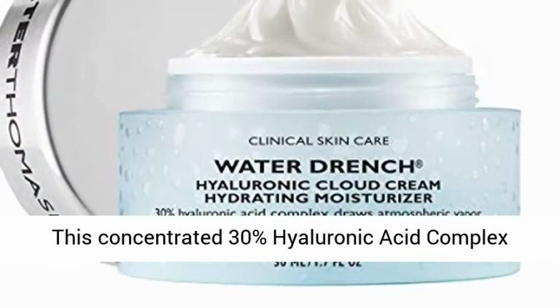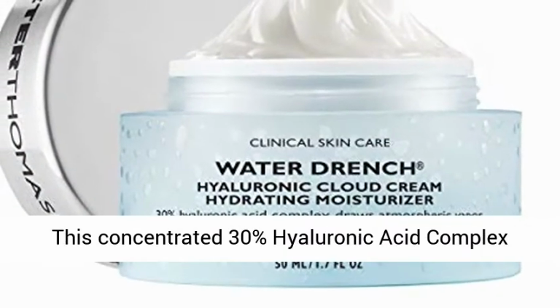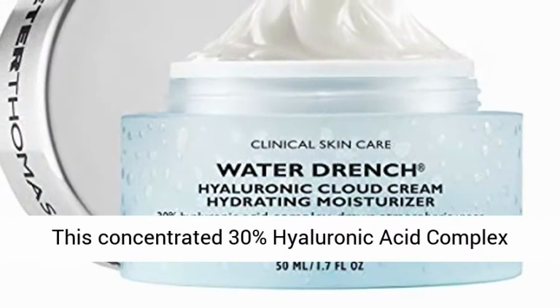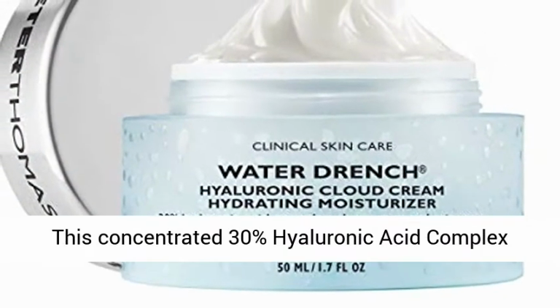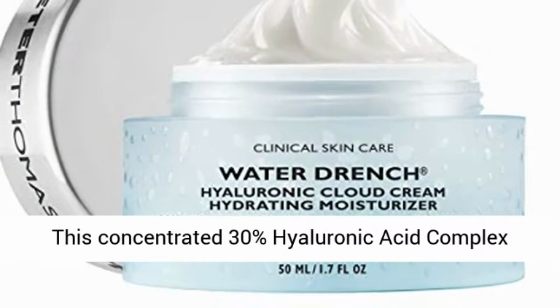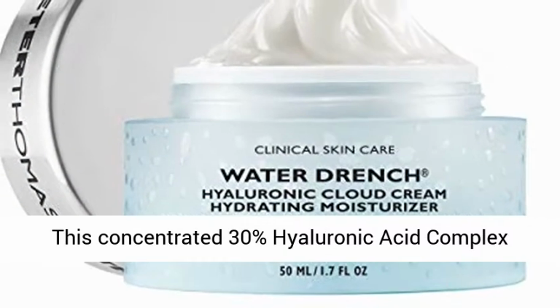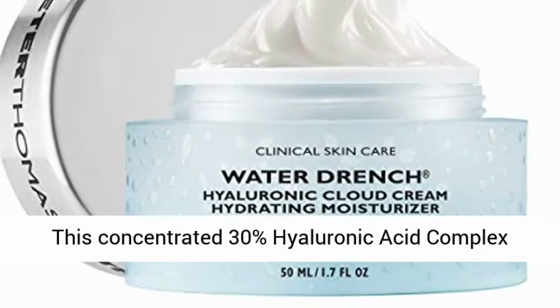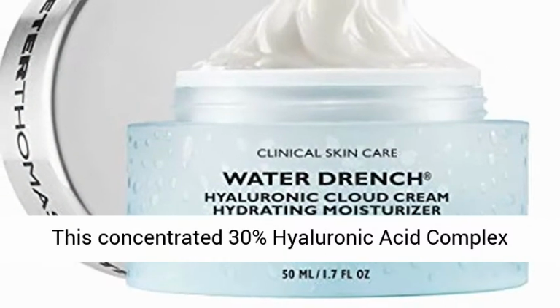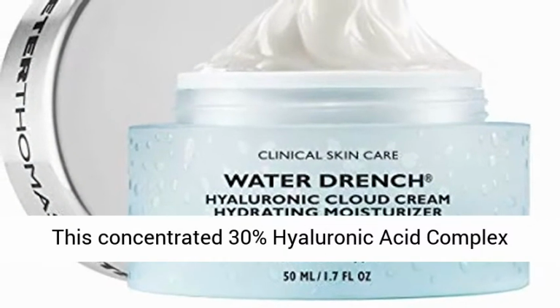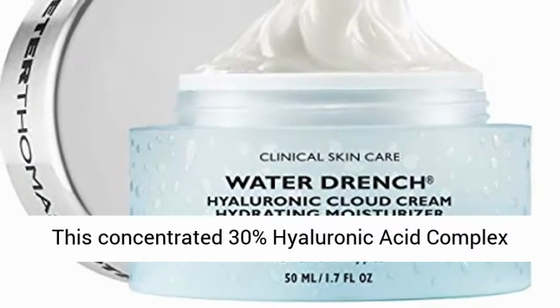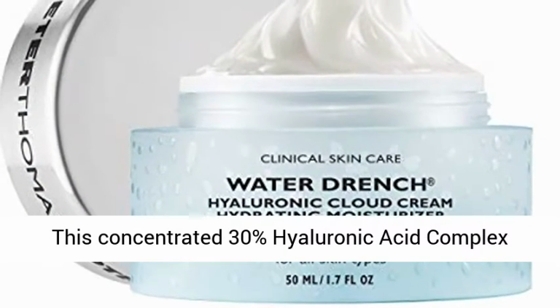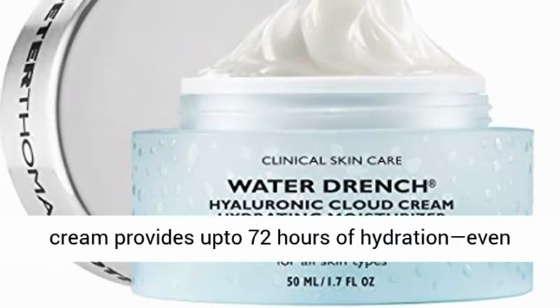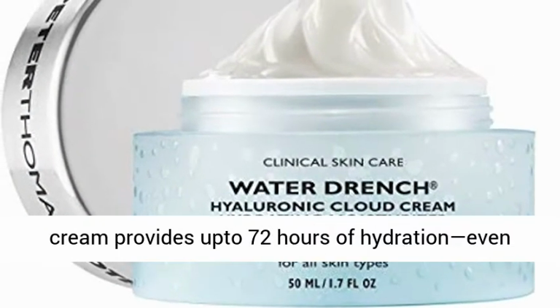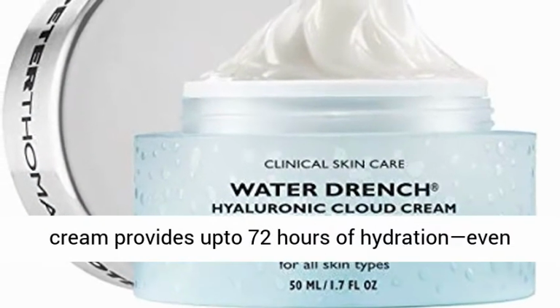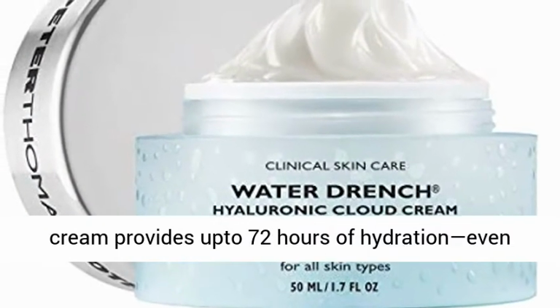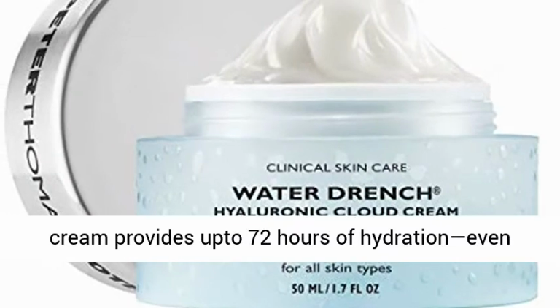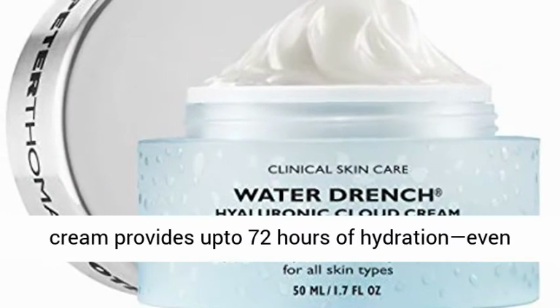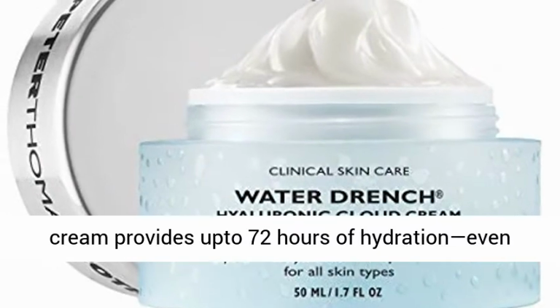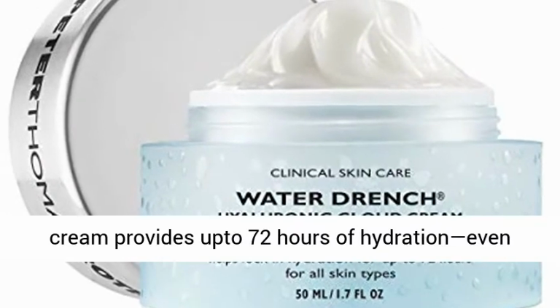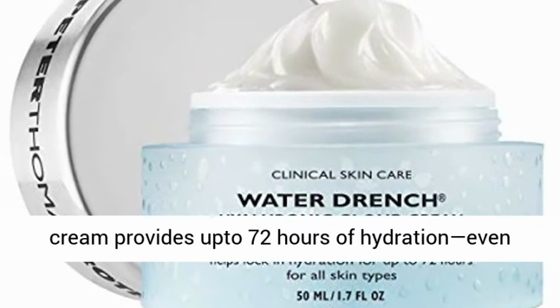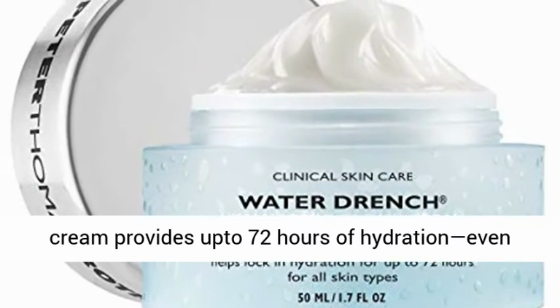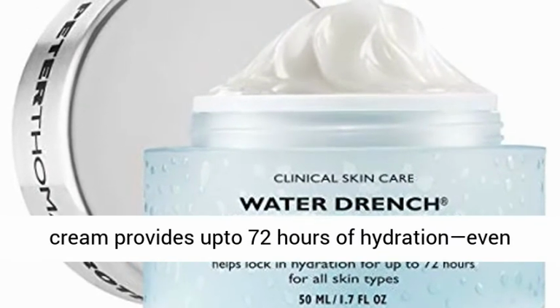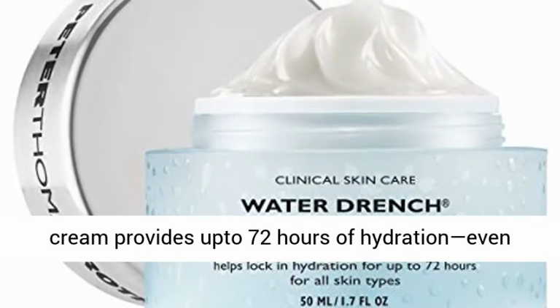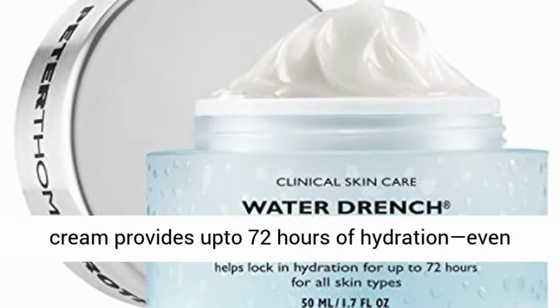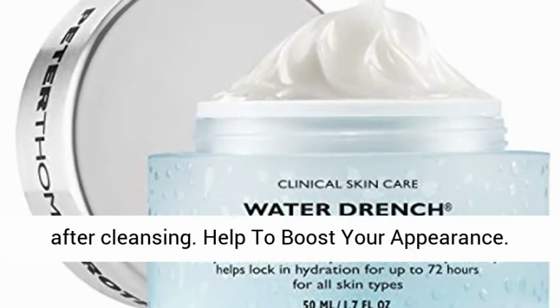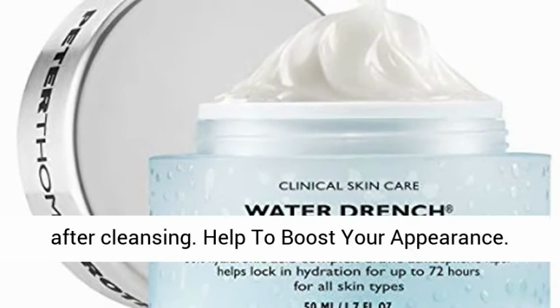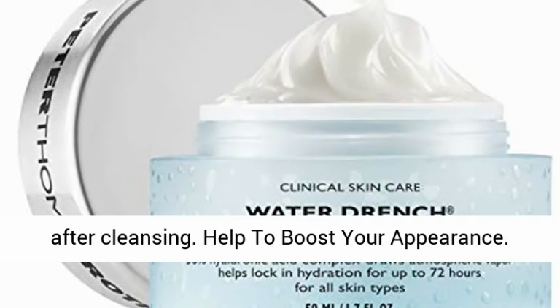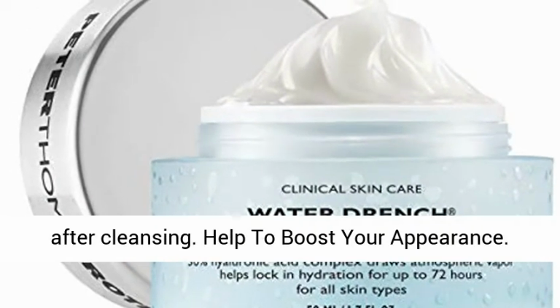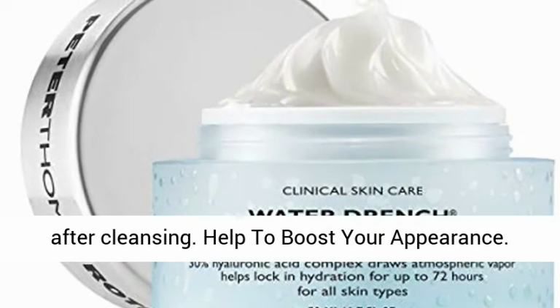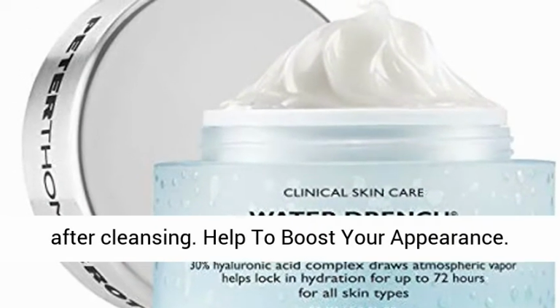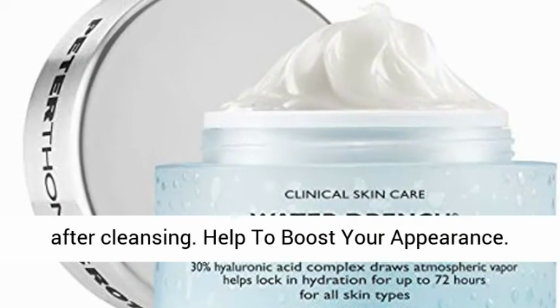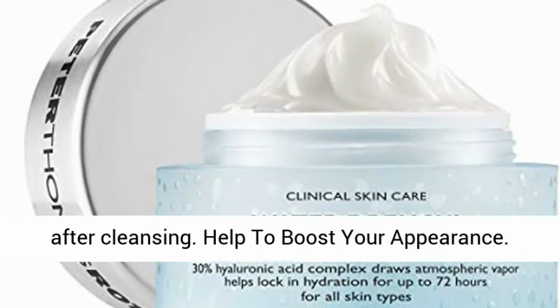This concentrated 30% hyaluronic acid complex cream provides up to 72 hours of hydration, even after cleansing.